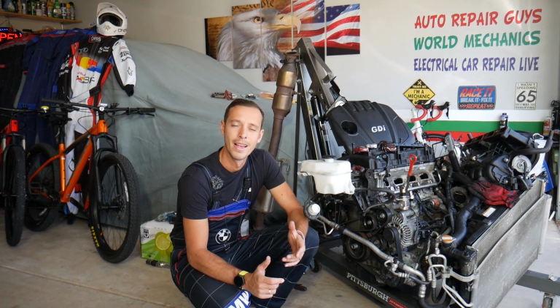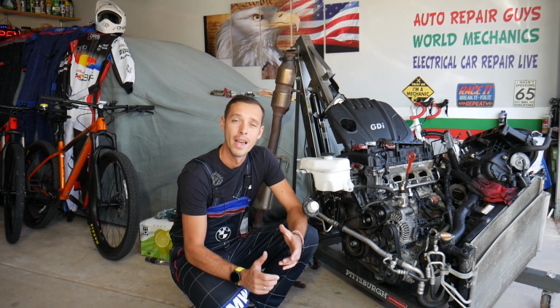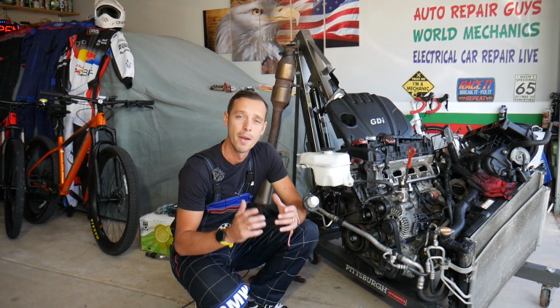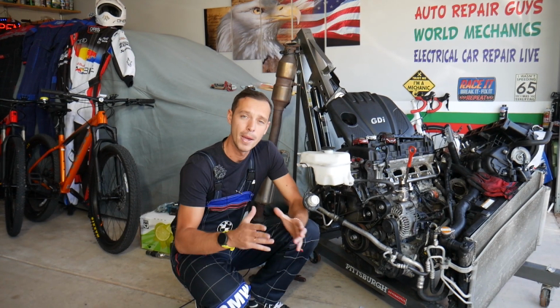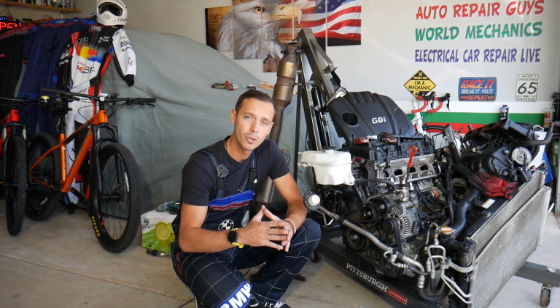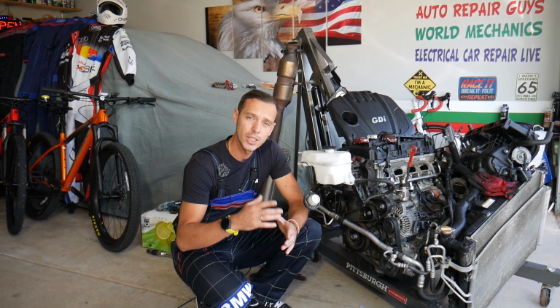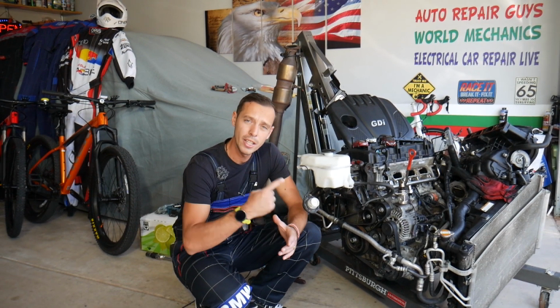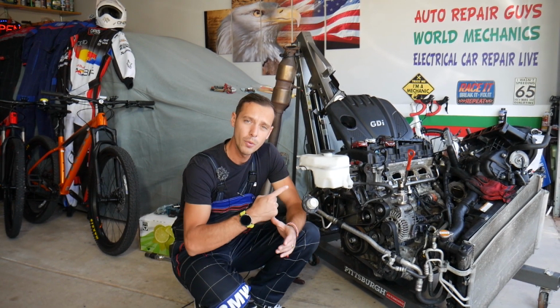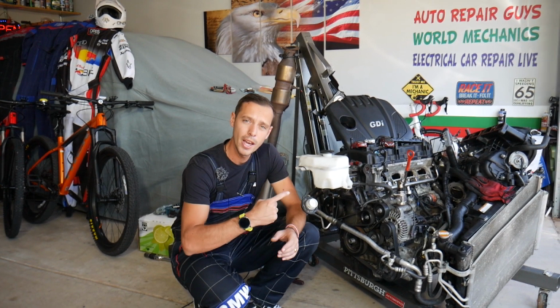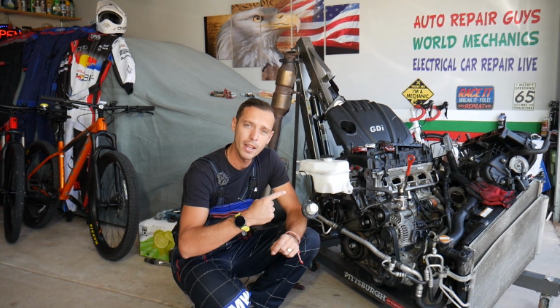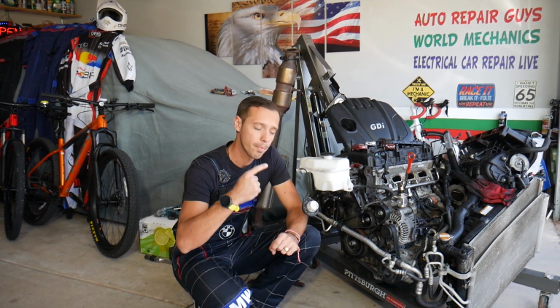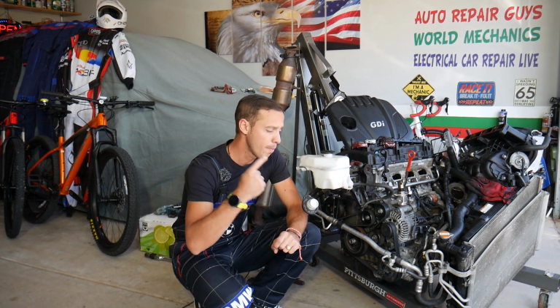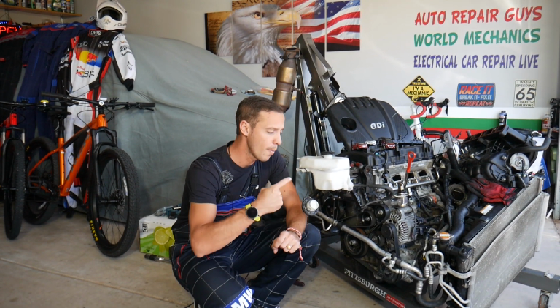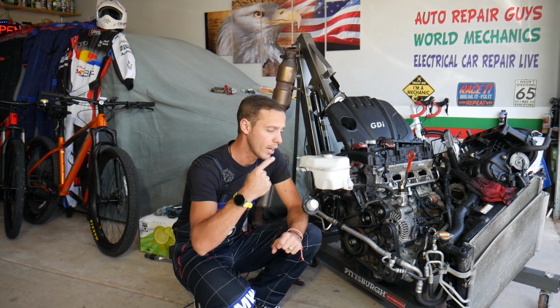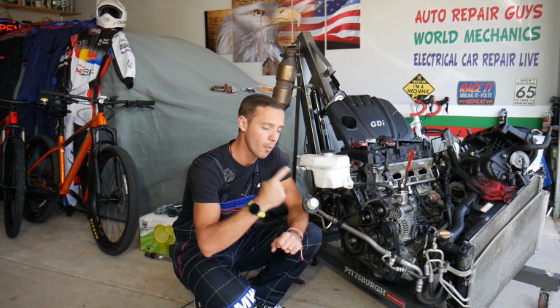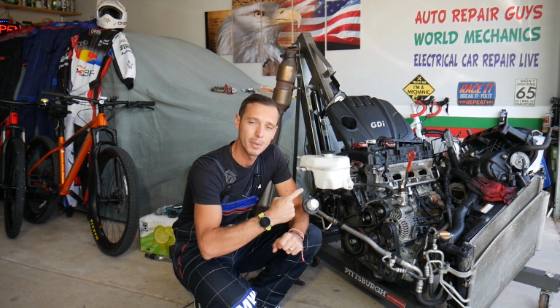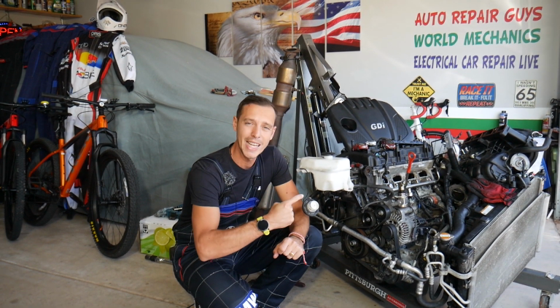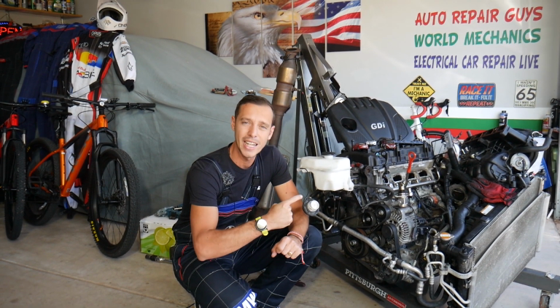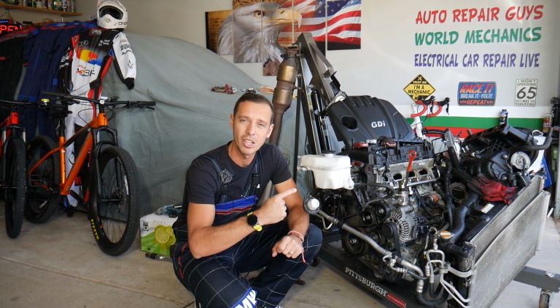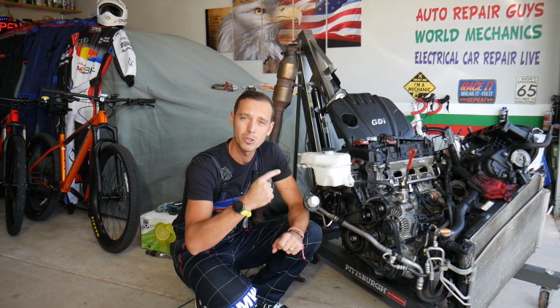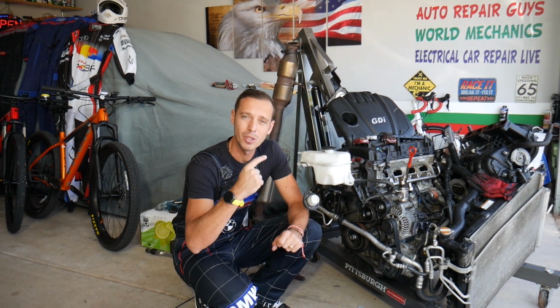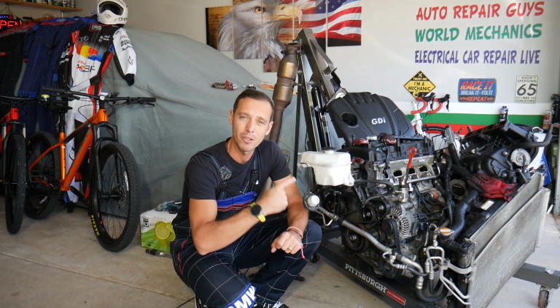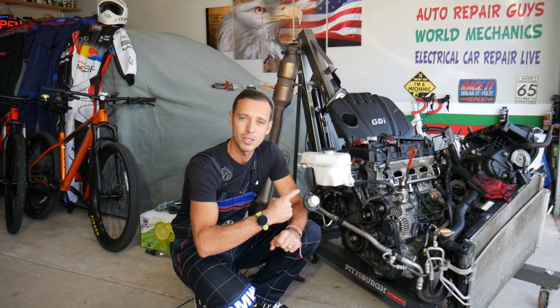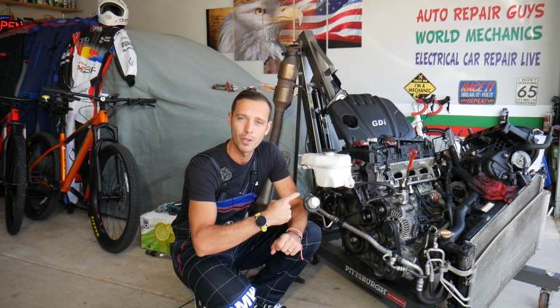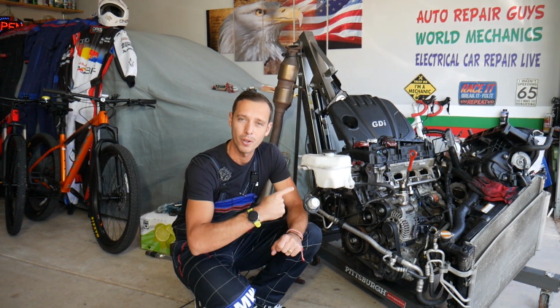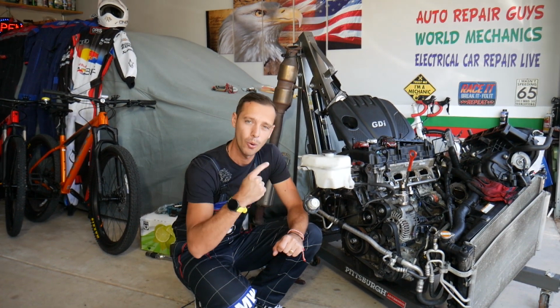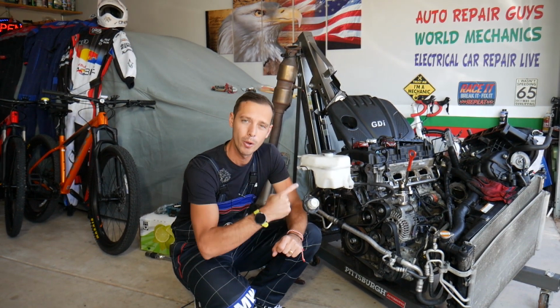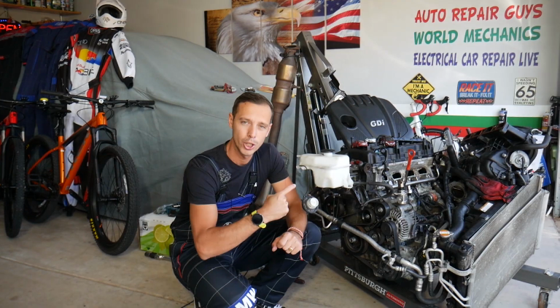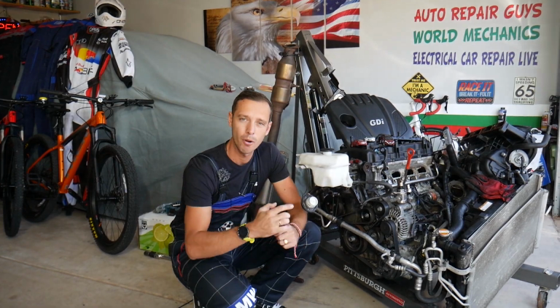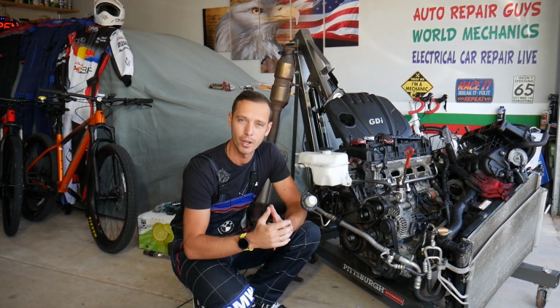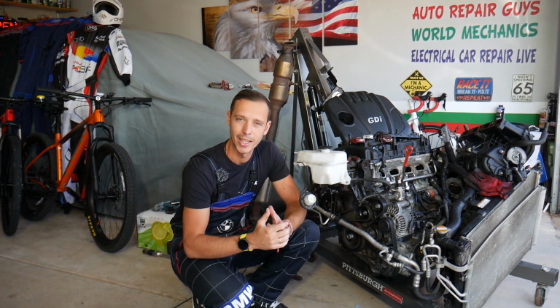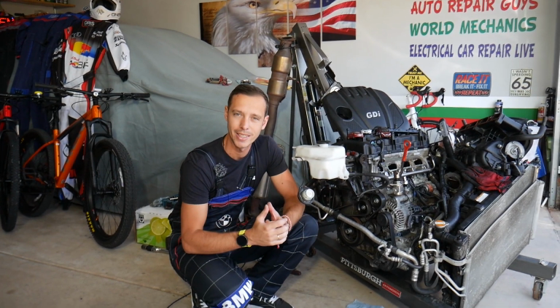Make sure you stay till the end. People make a common mistake that can cost you thousands of dollars, and we'll share what it is.